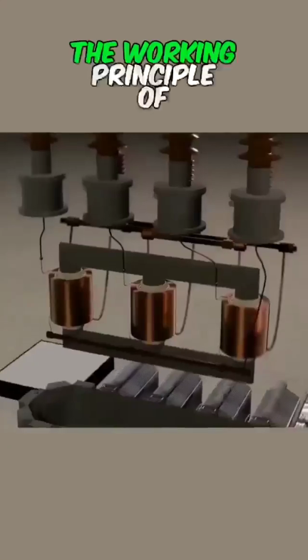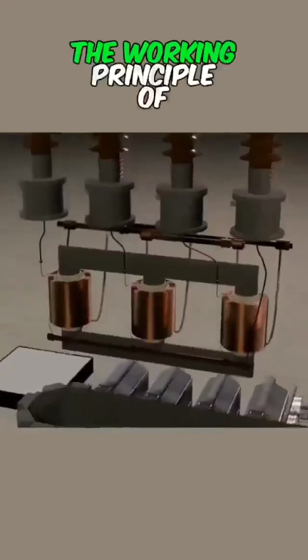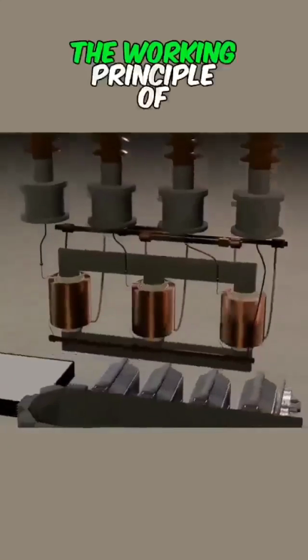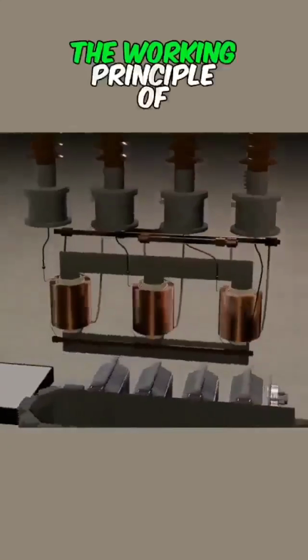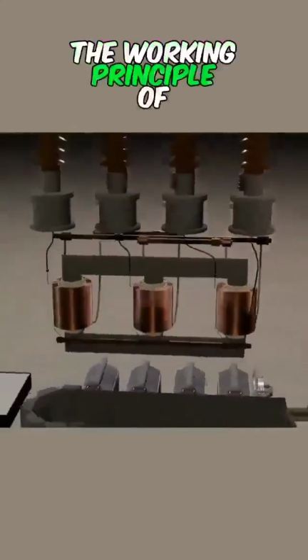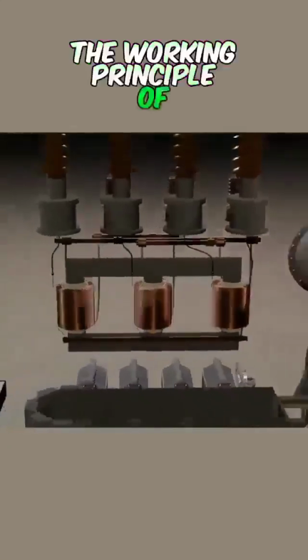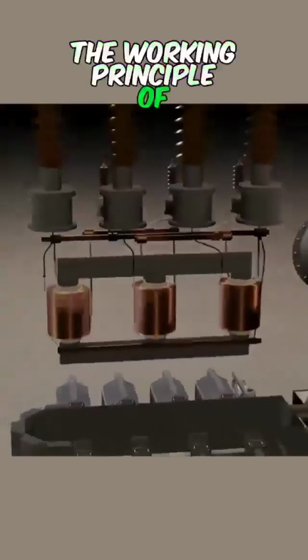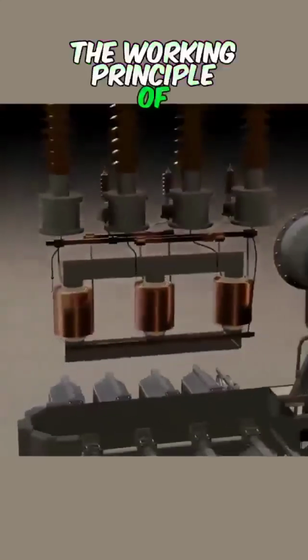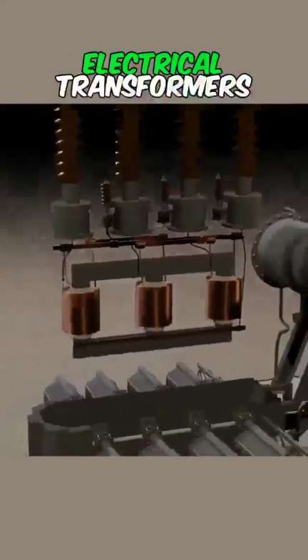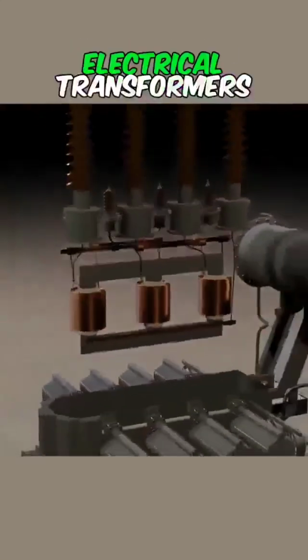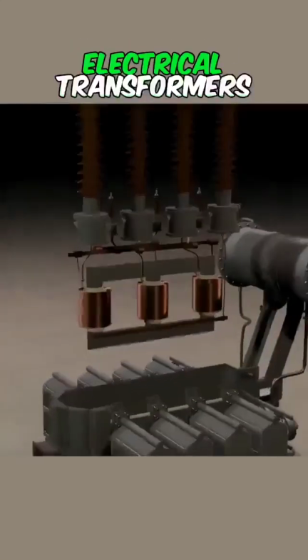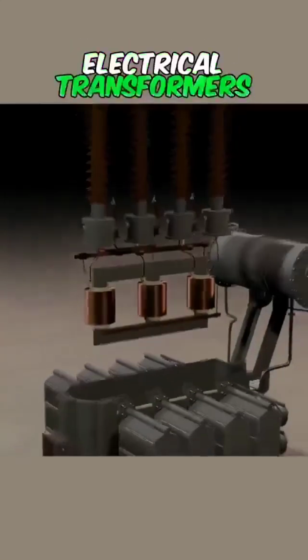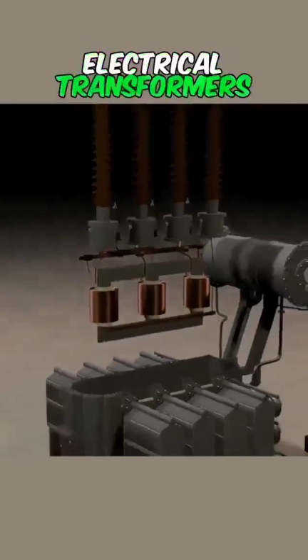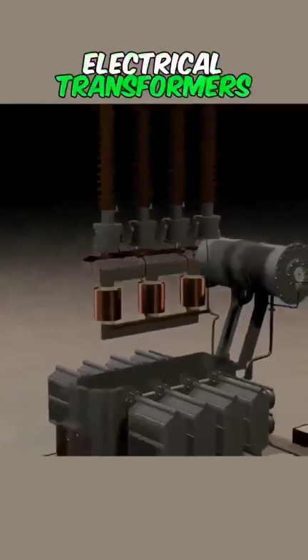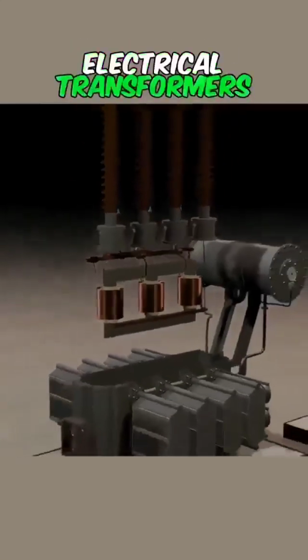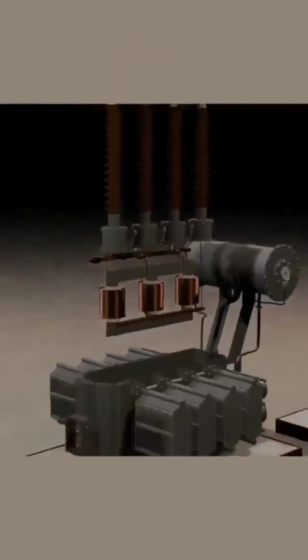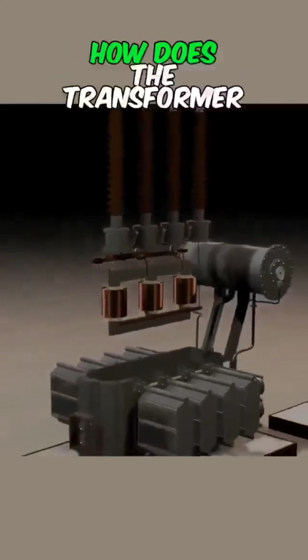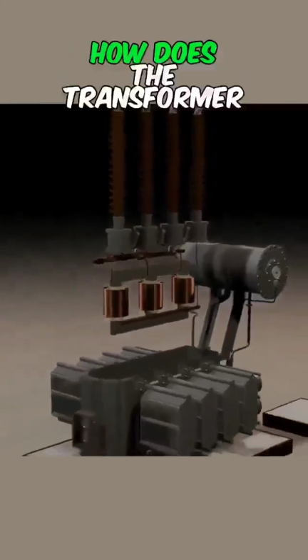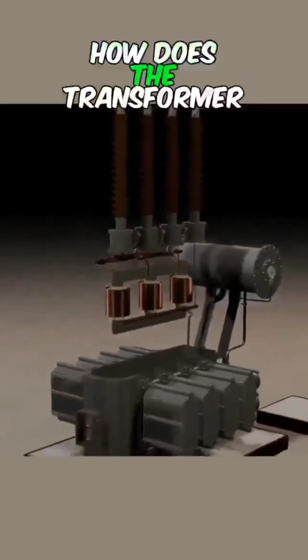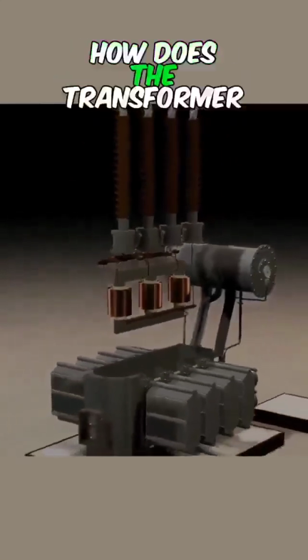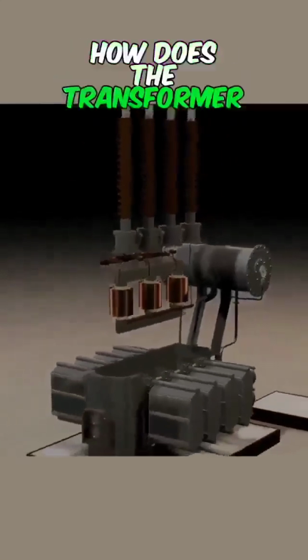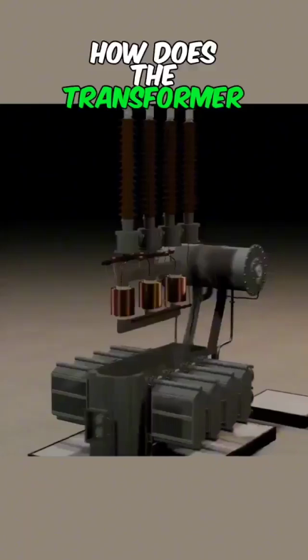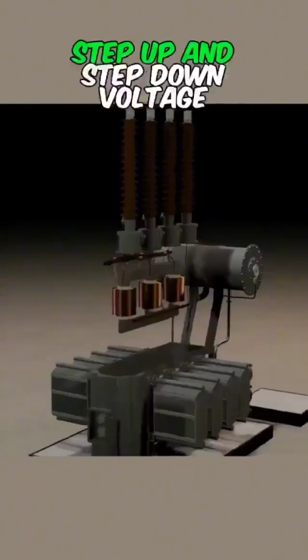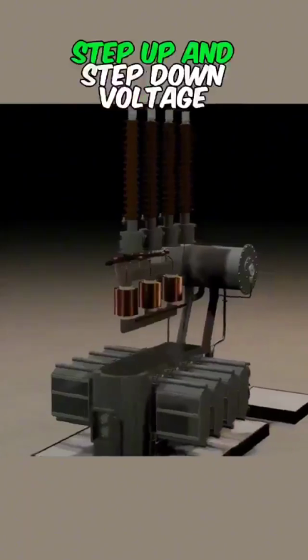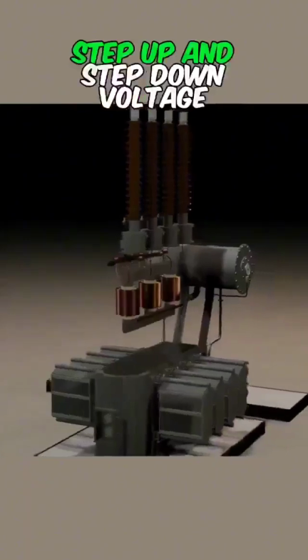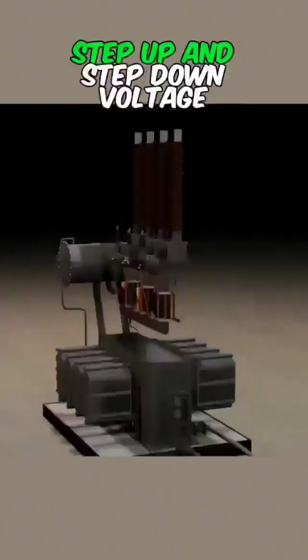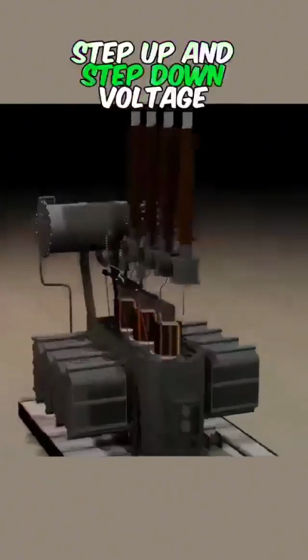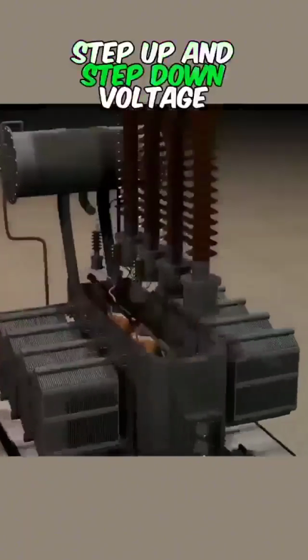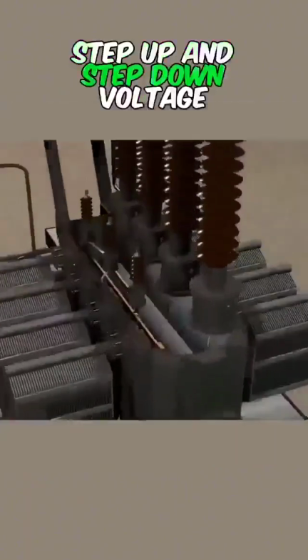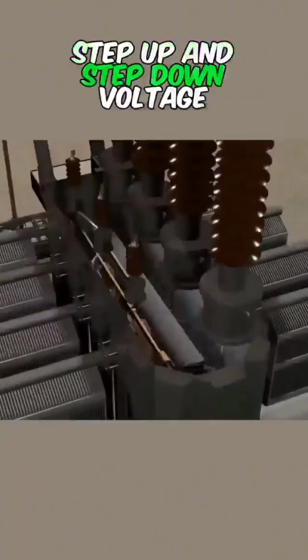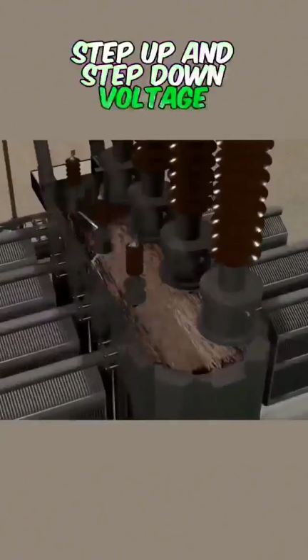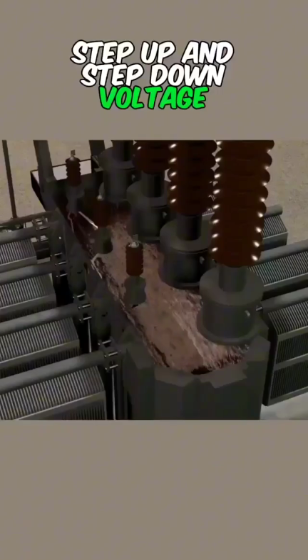The working principle of electrical transformers: how does the transformer step up and step down voltage?